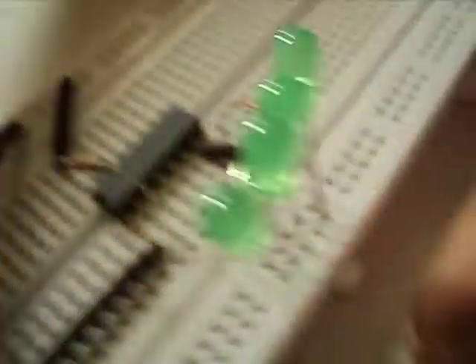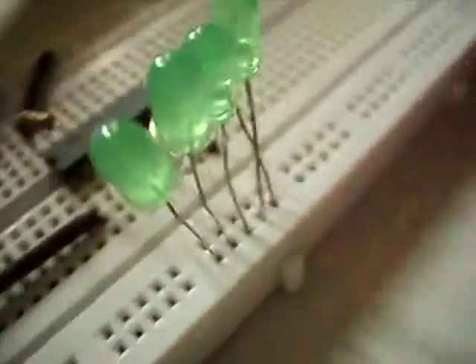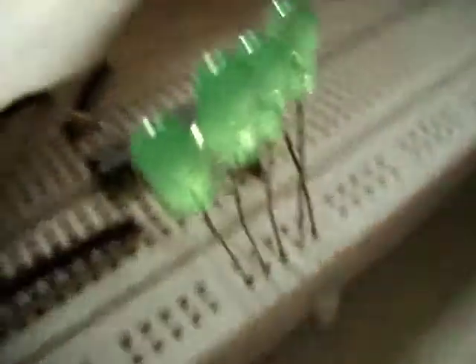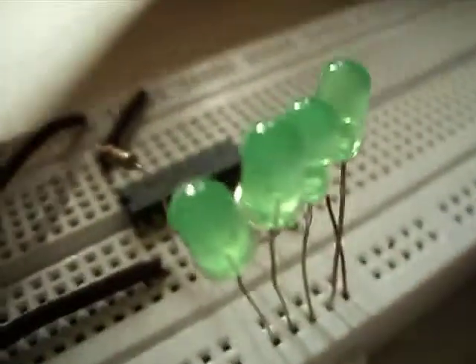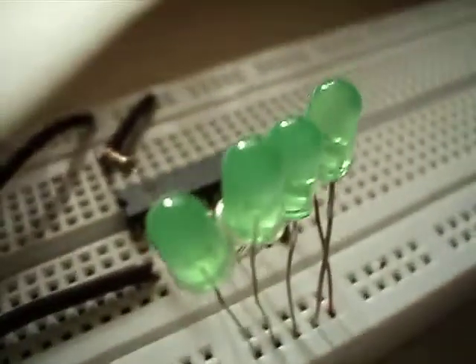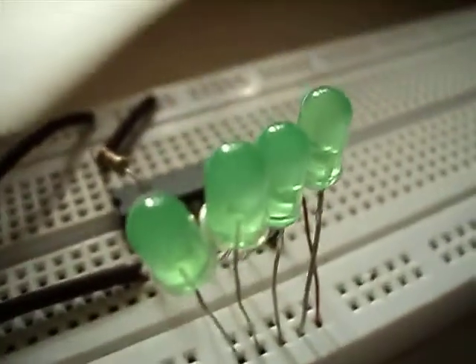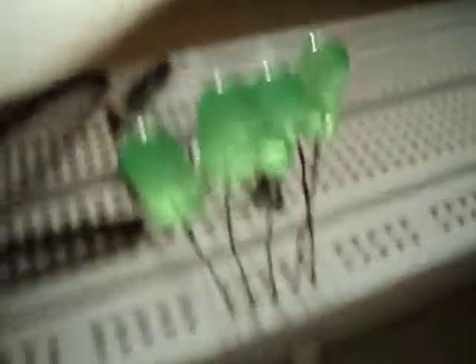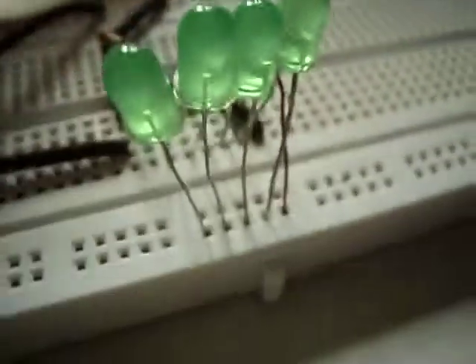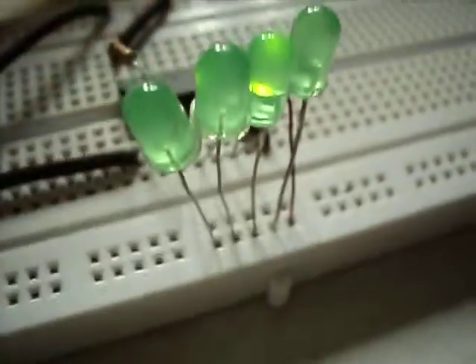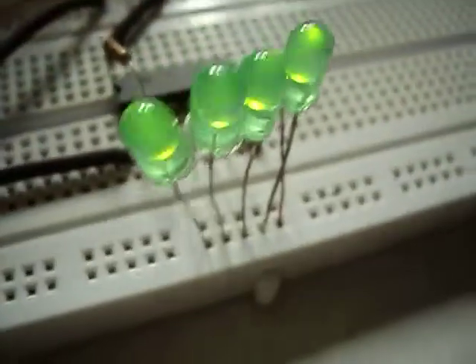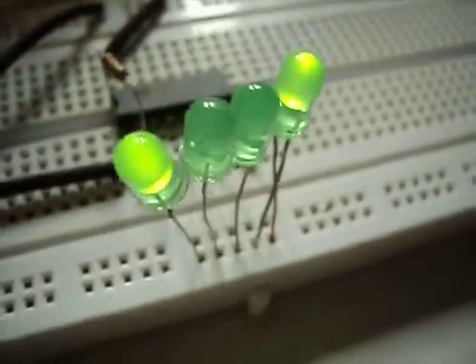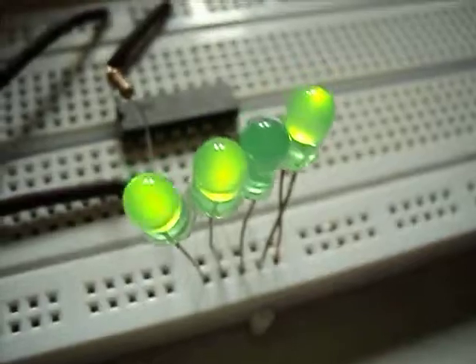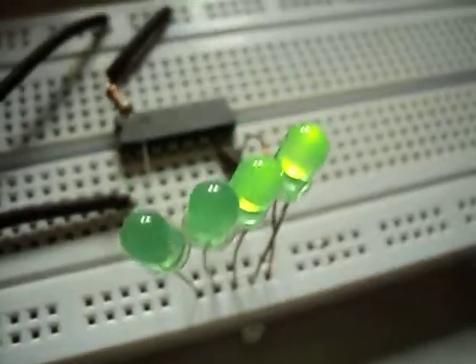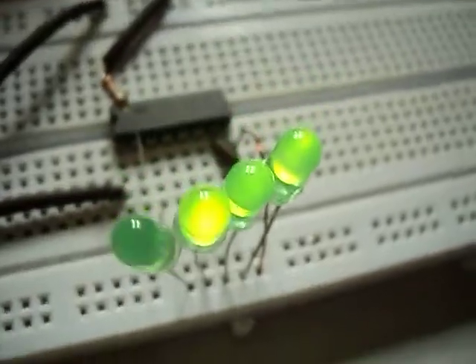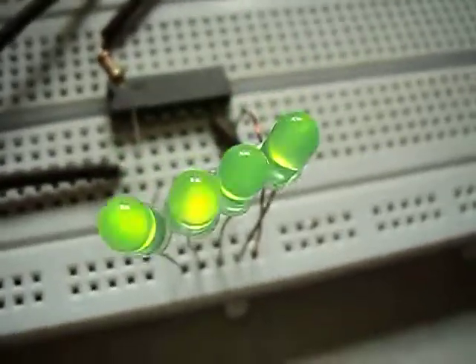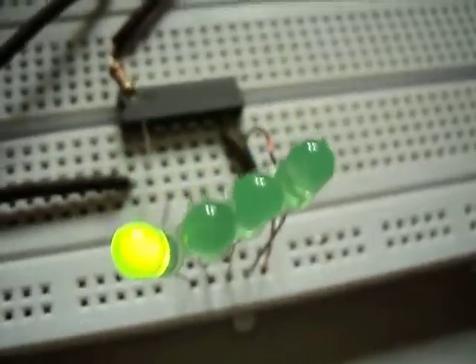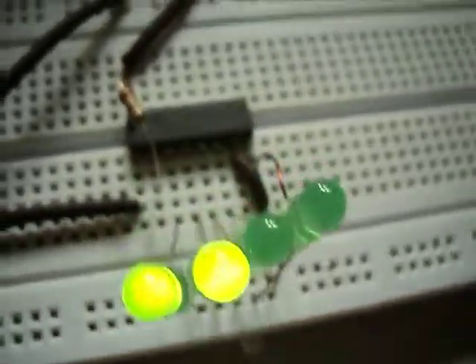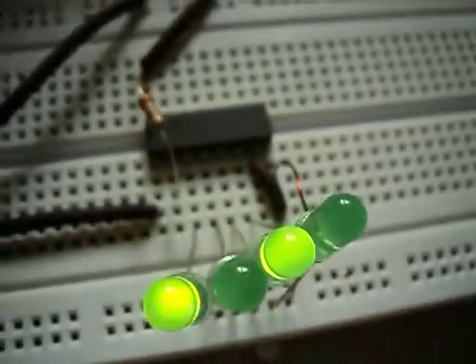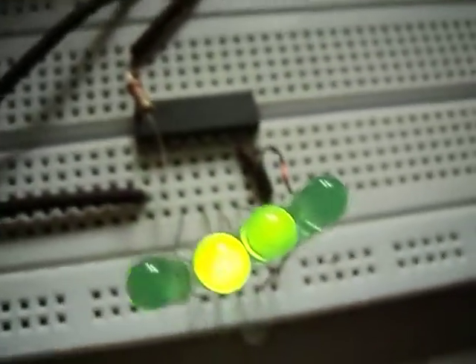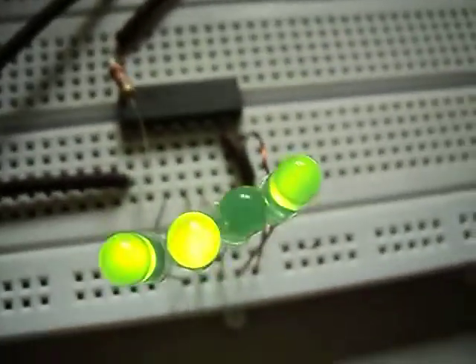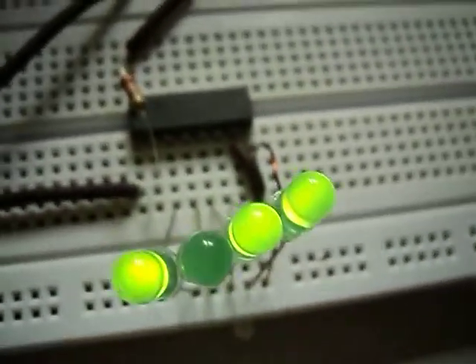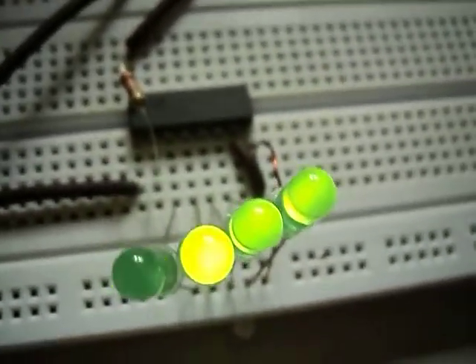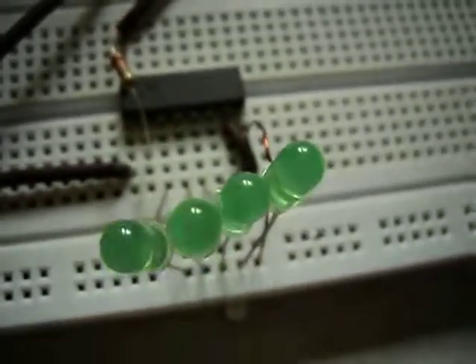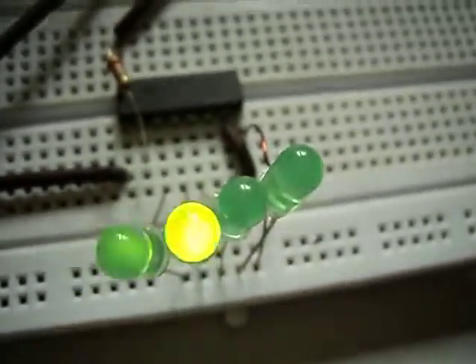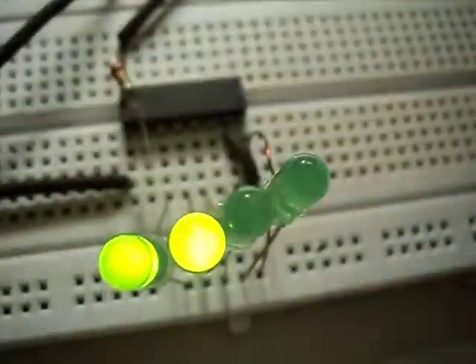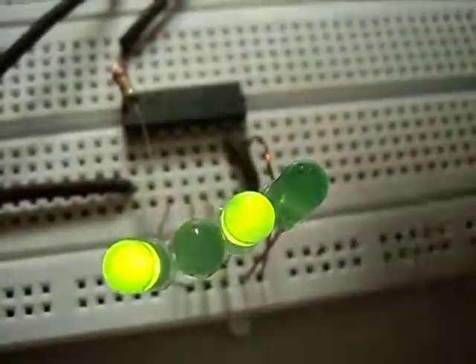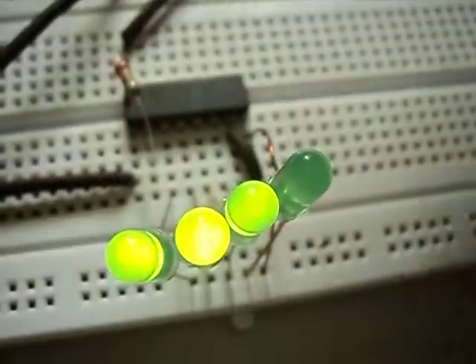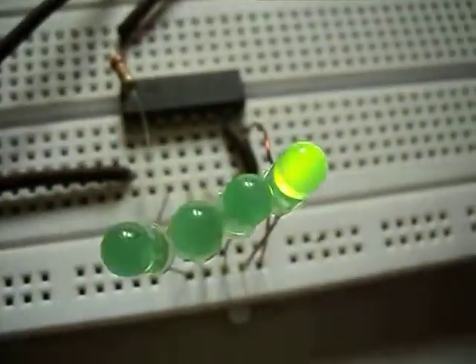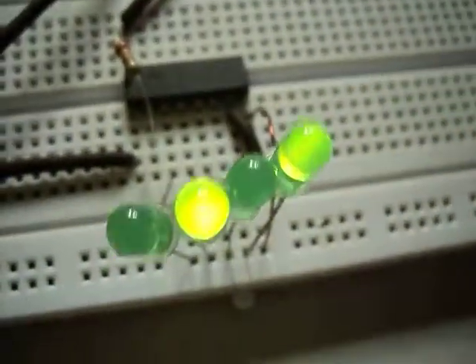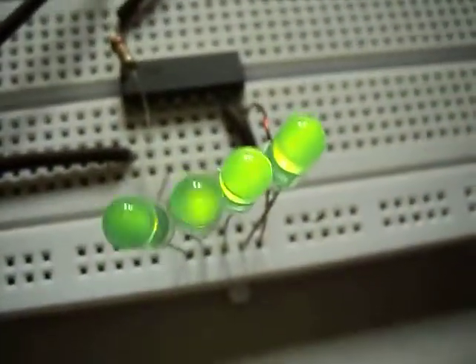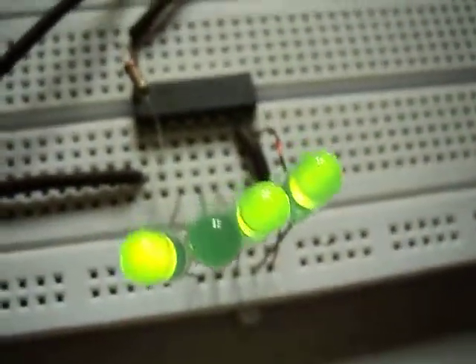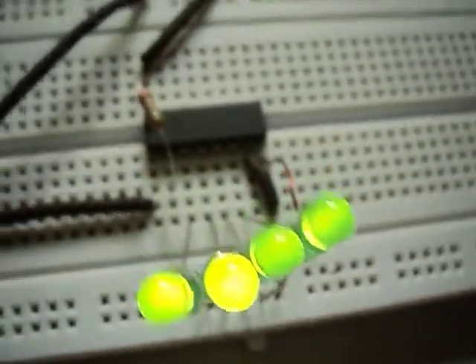Now we will power up our circuit. You can see the LEDs will be lit up.